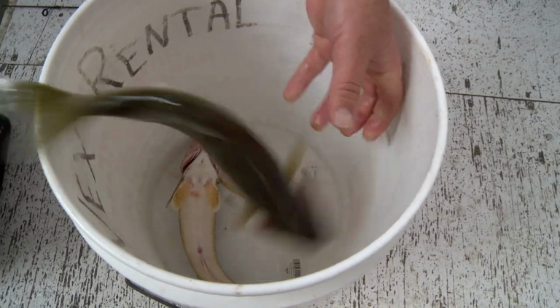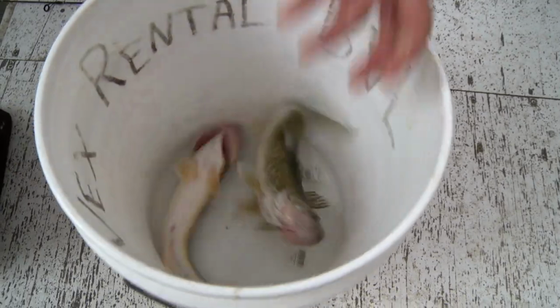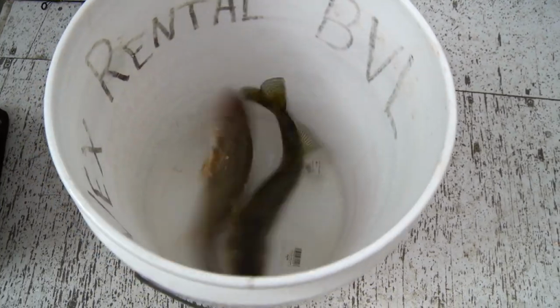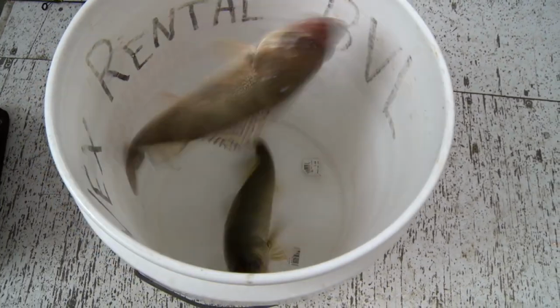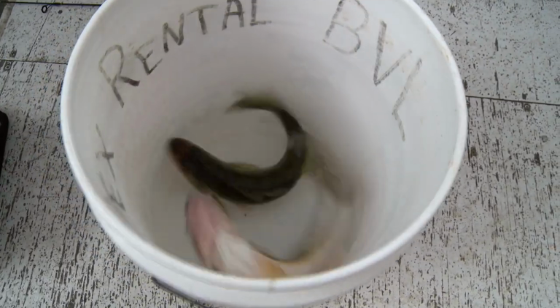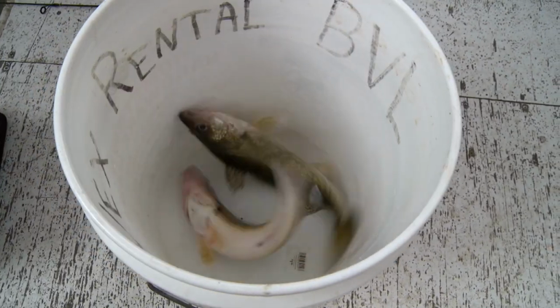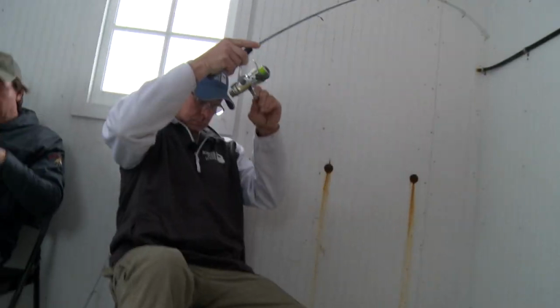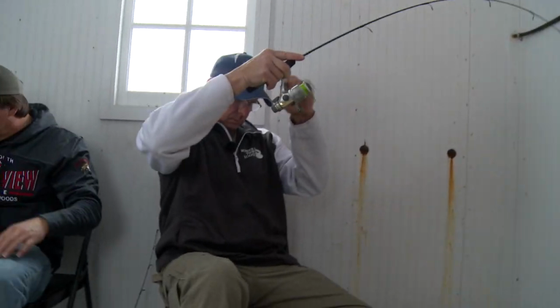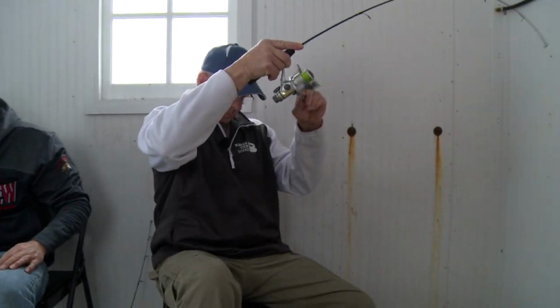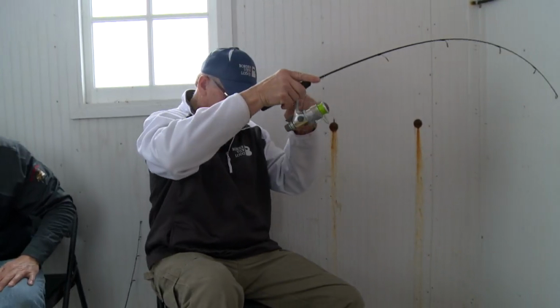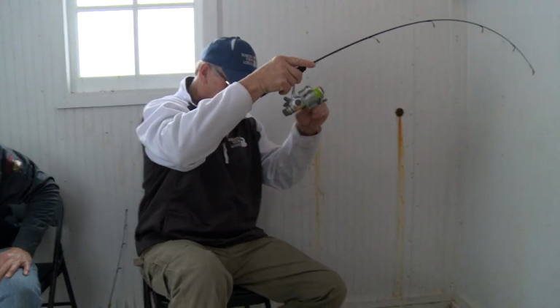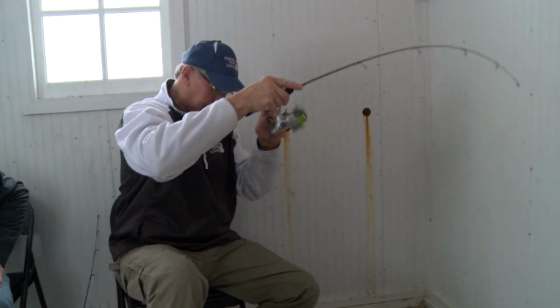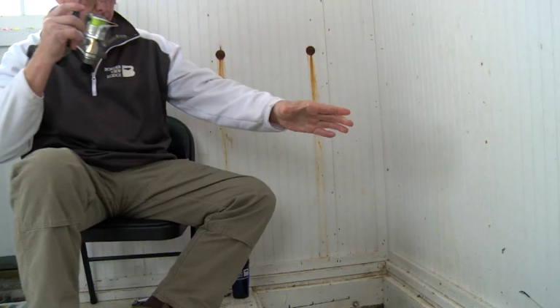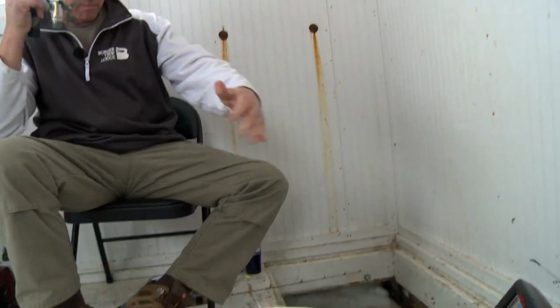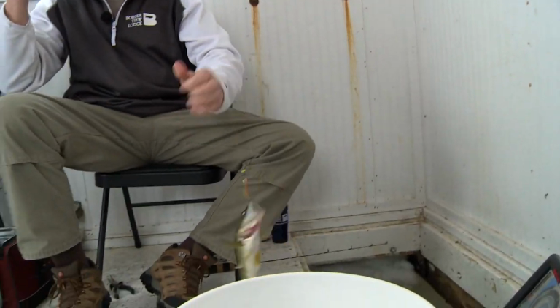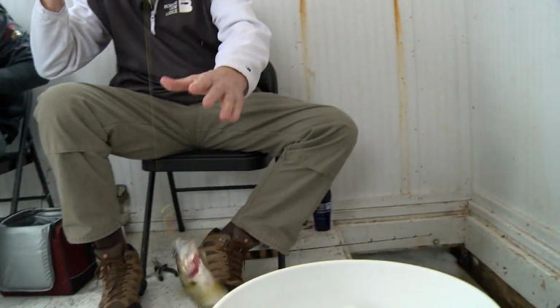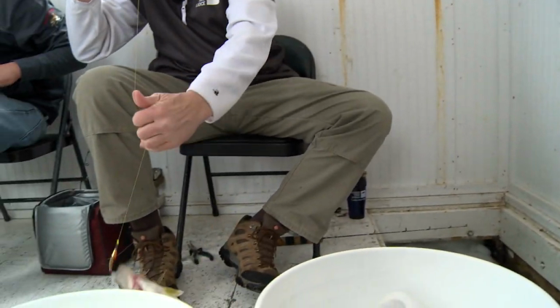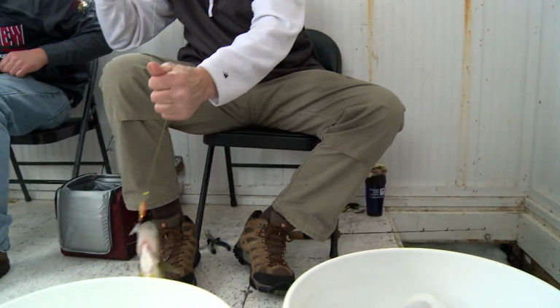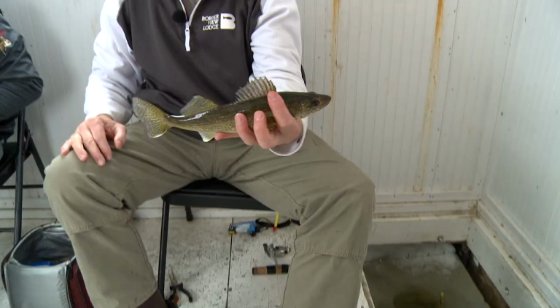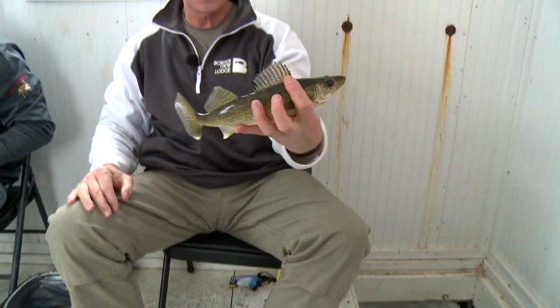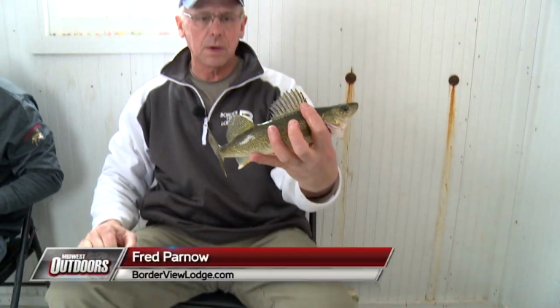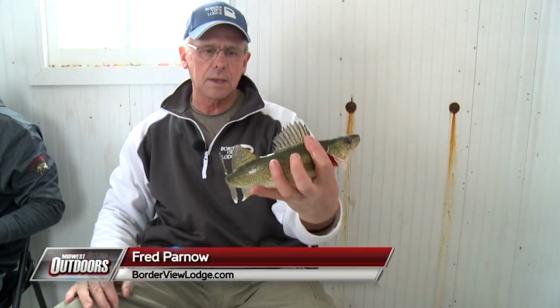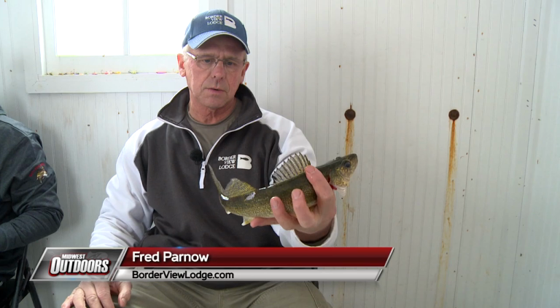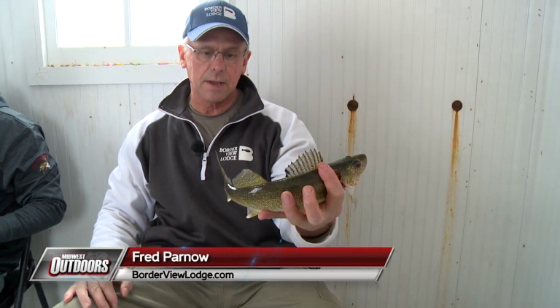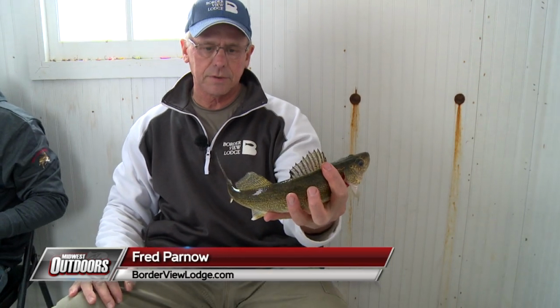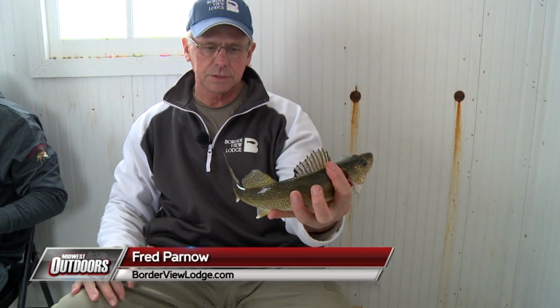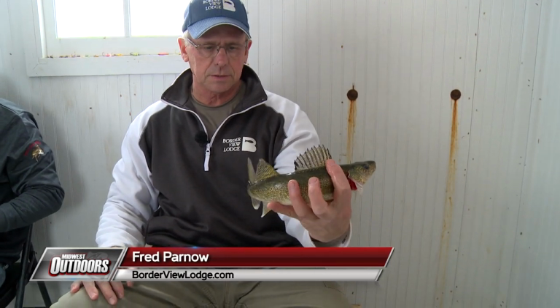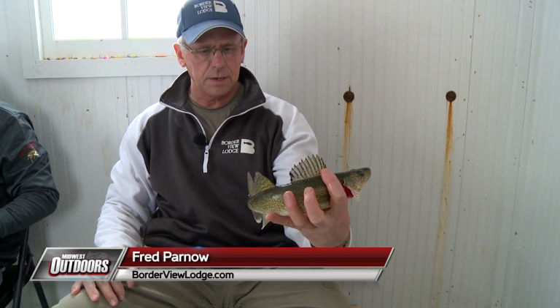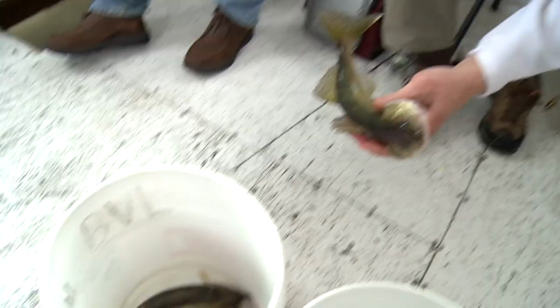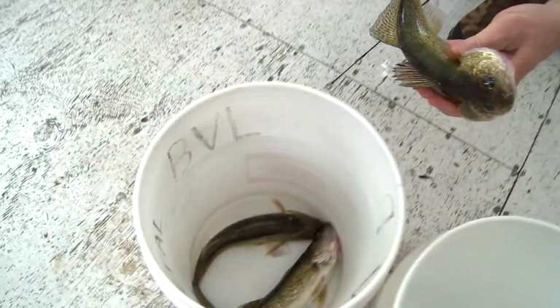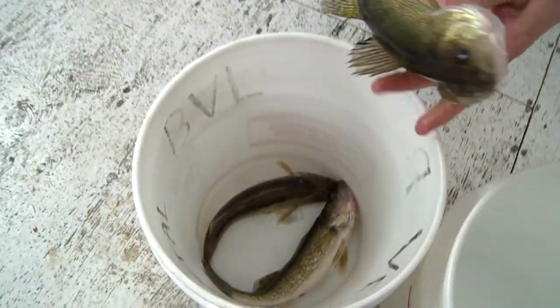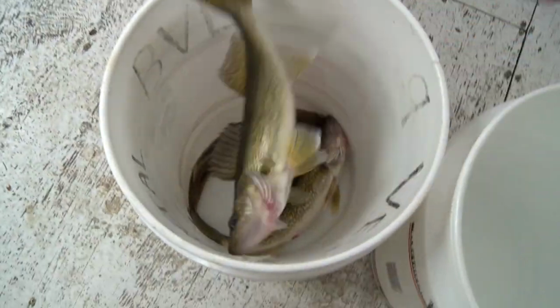That one's going in the box. There we go — nice little walleye. 12 and a half inch, hors d'oeuvres tonight at the lodge.